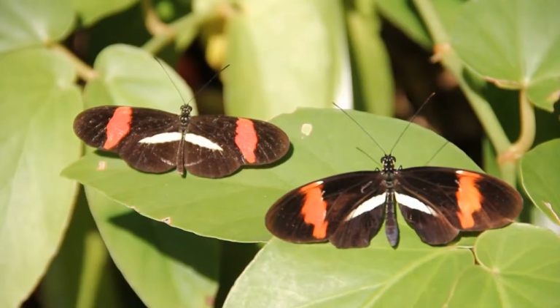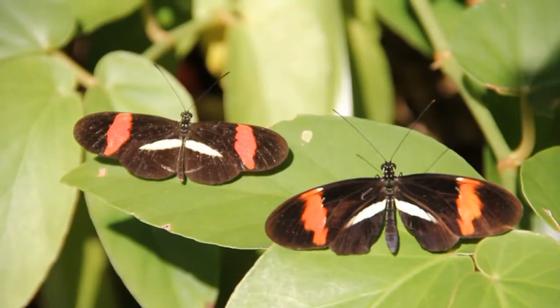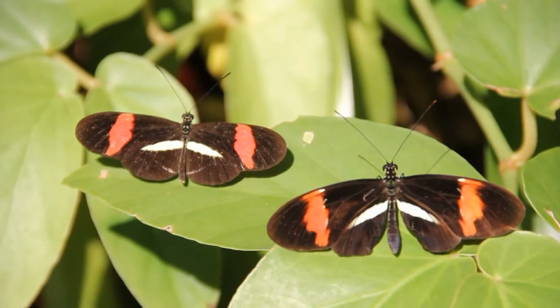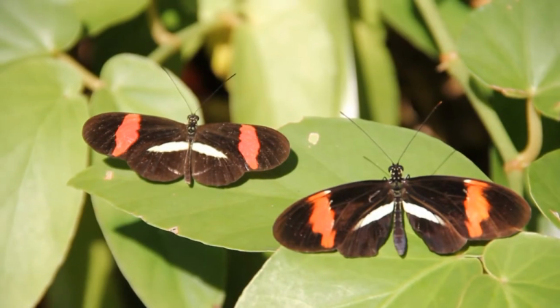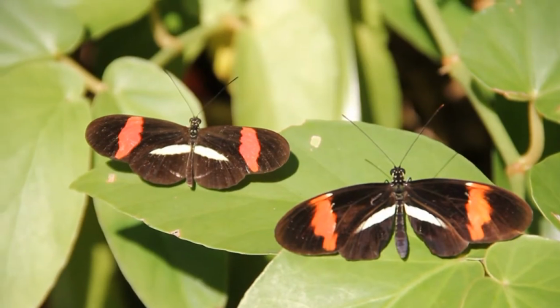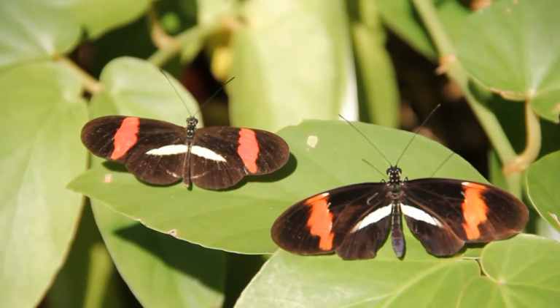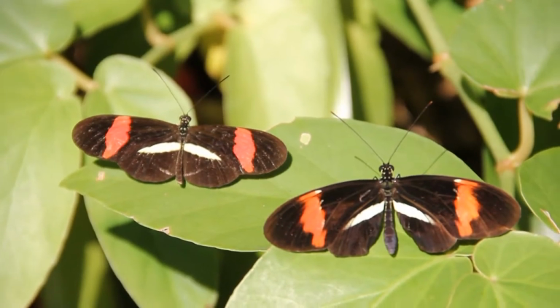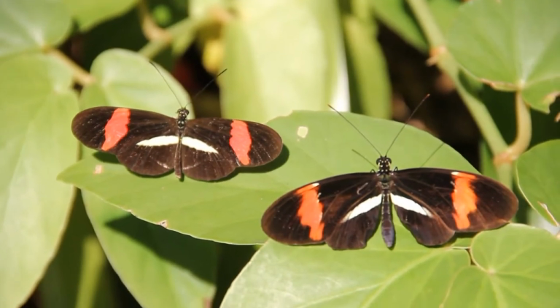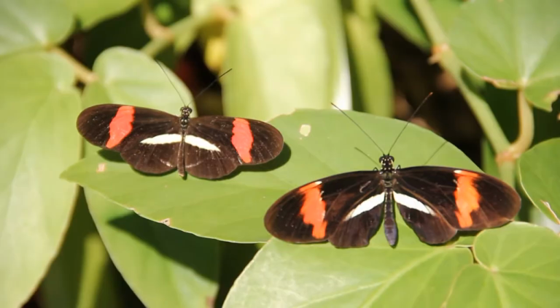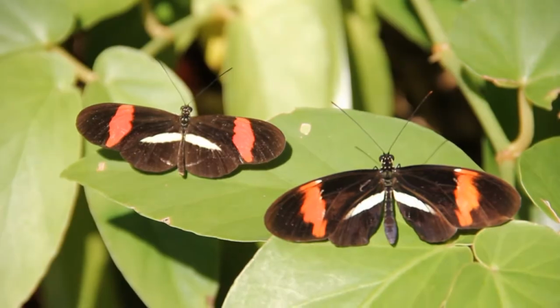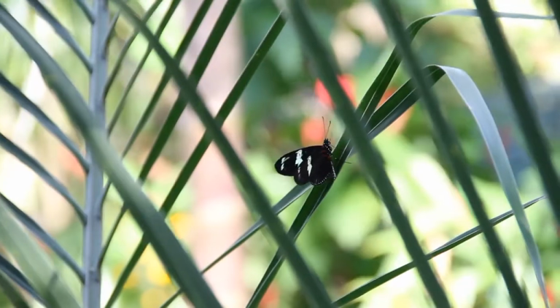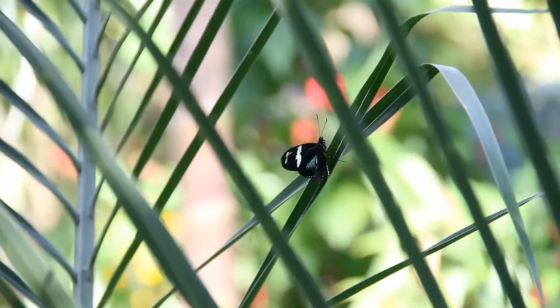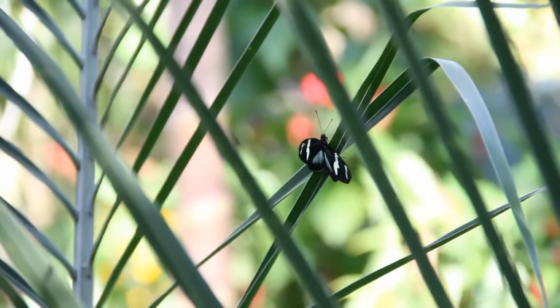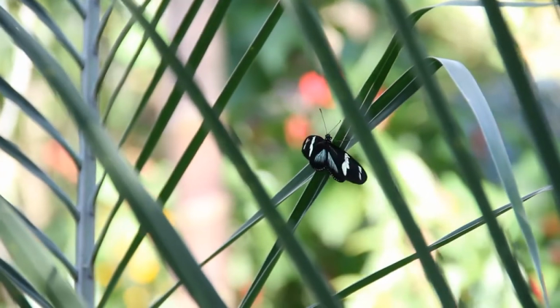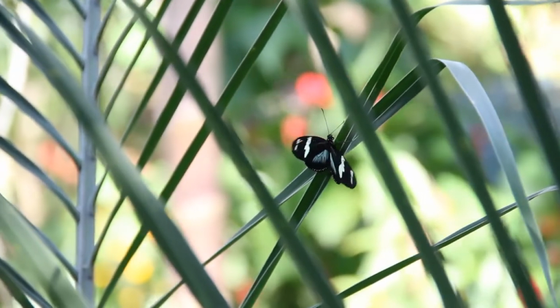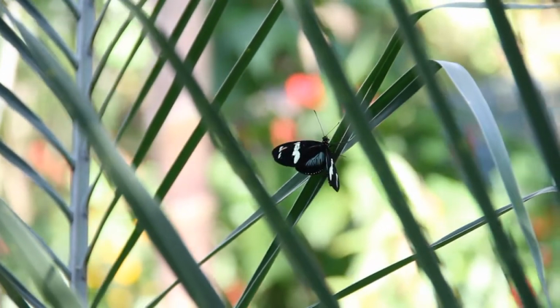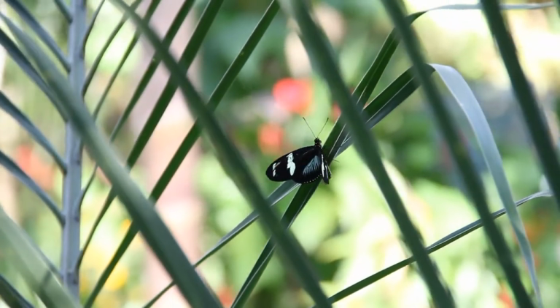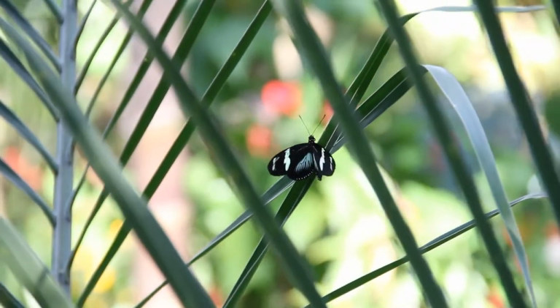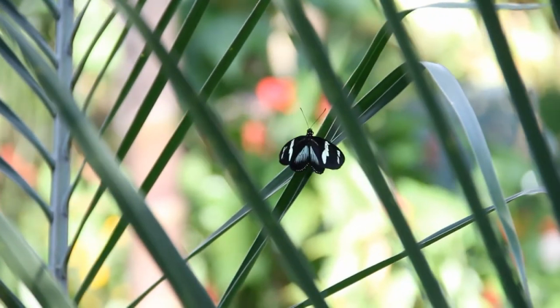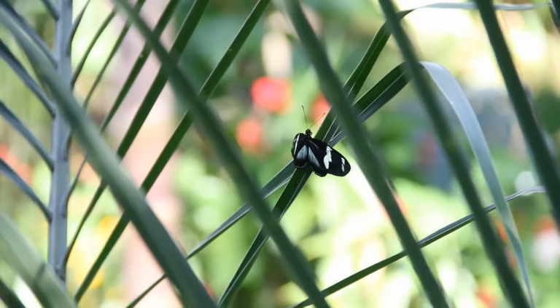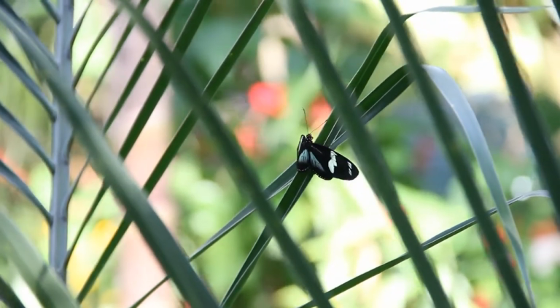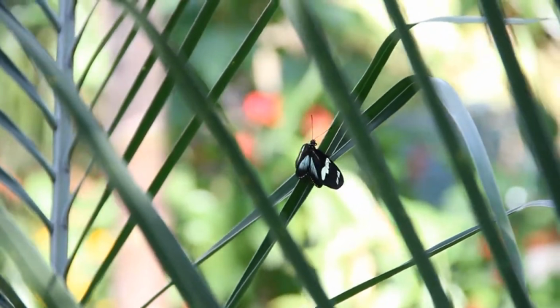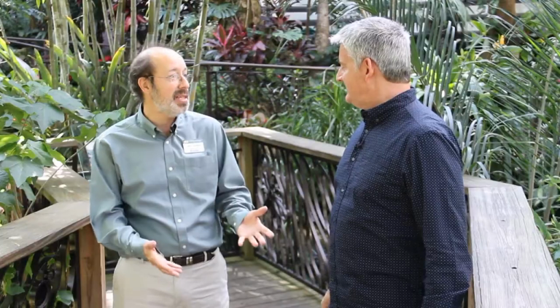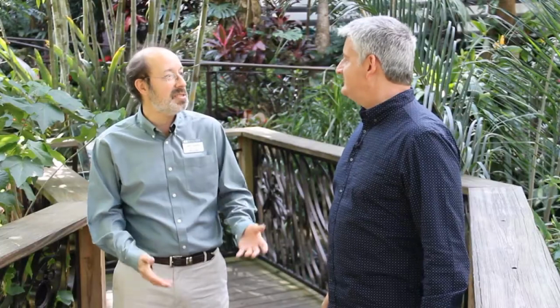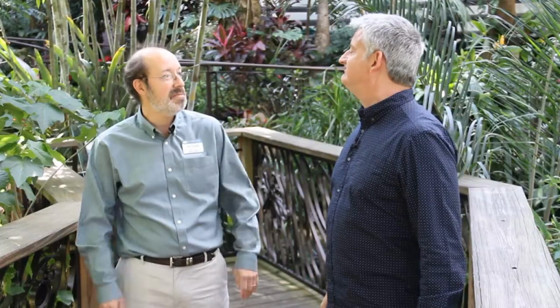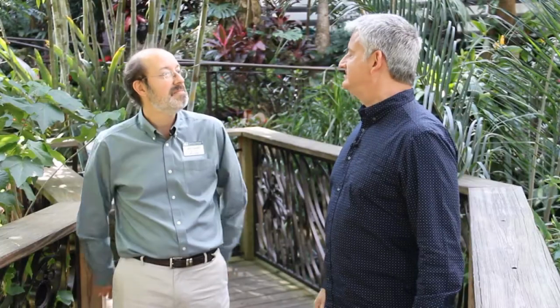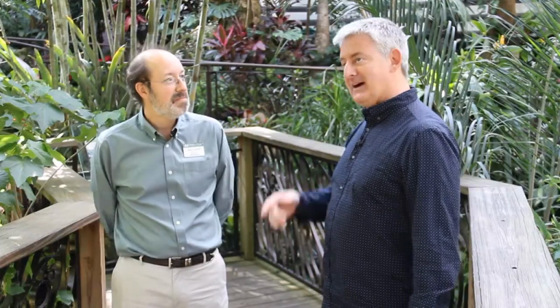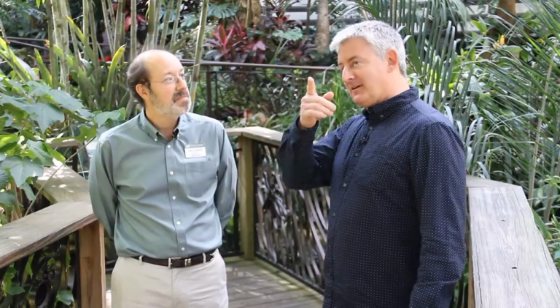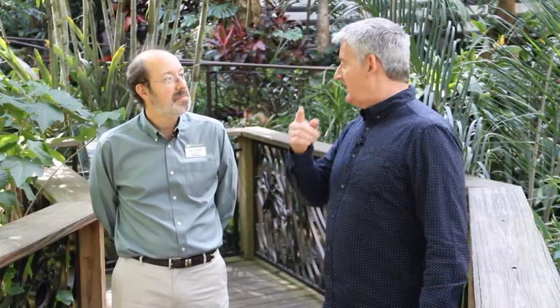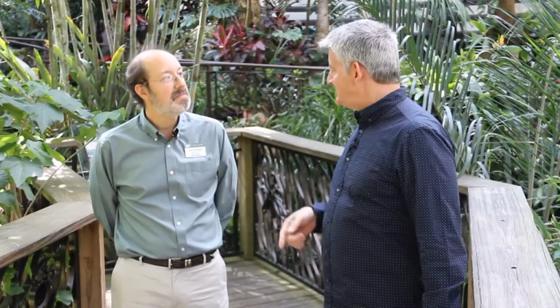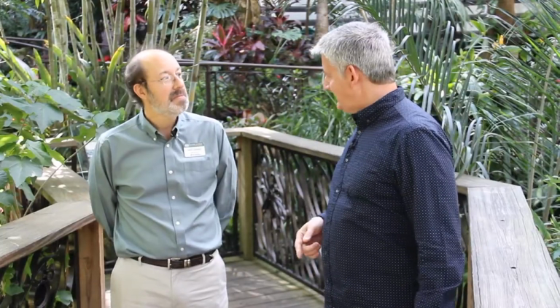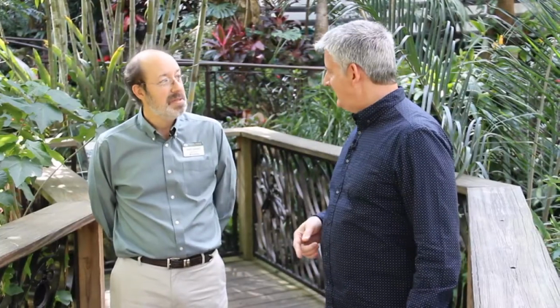The Butterfly Rainforest has been here over 10 years, and it's really become a community place. And that butterfly liked you, I can tell.